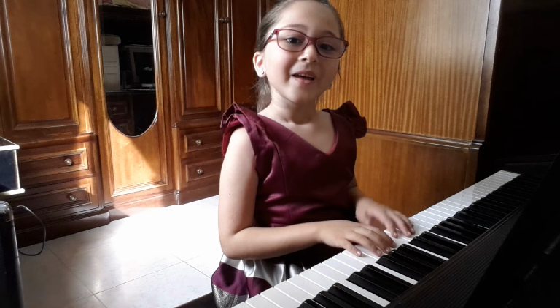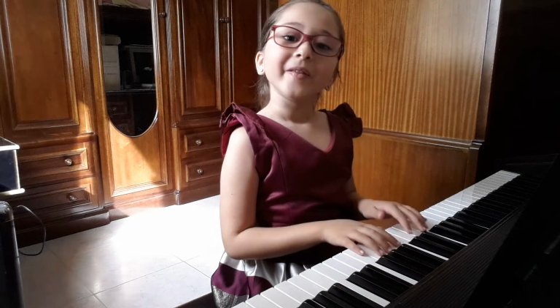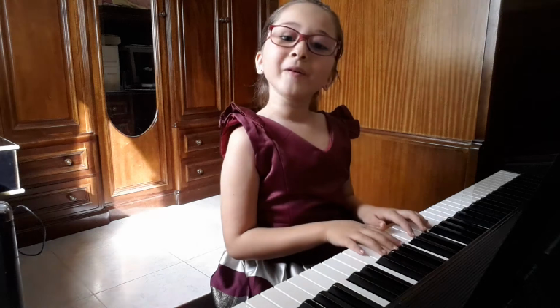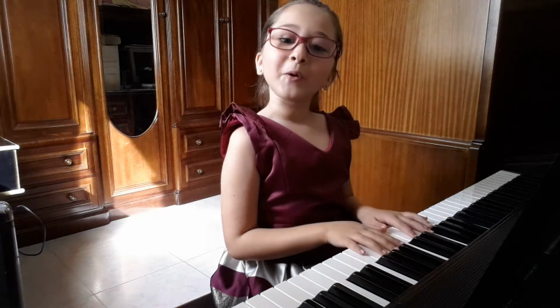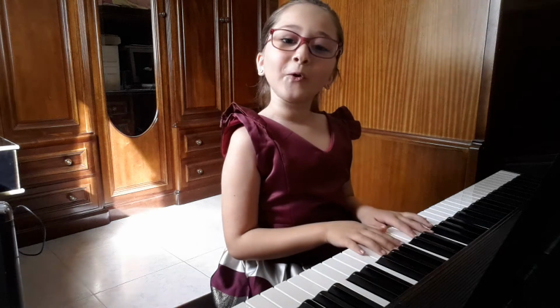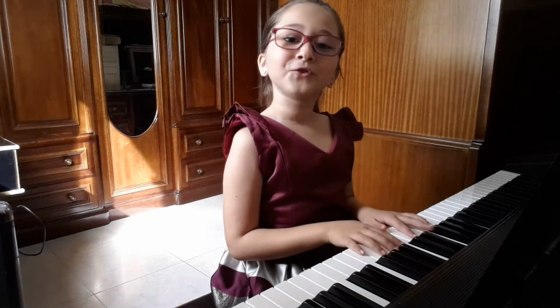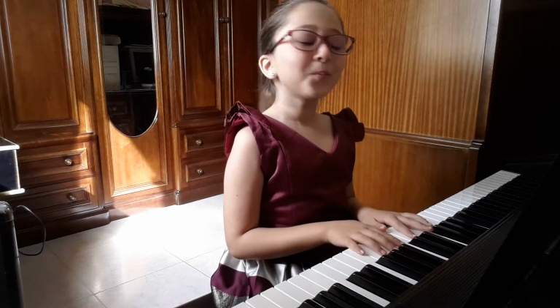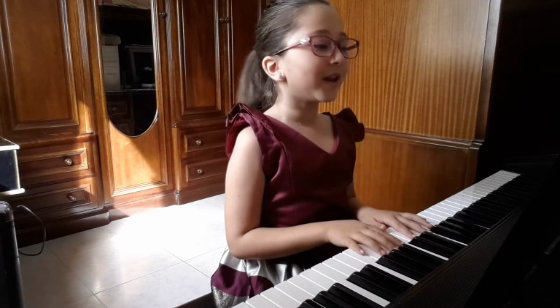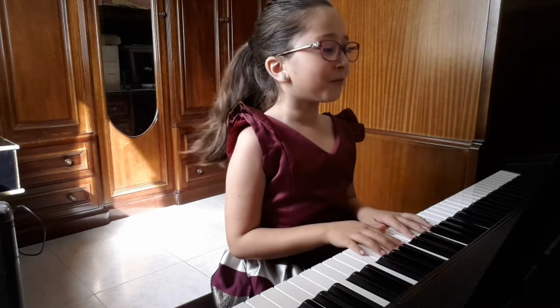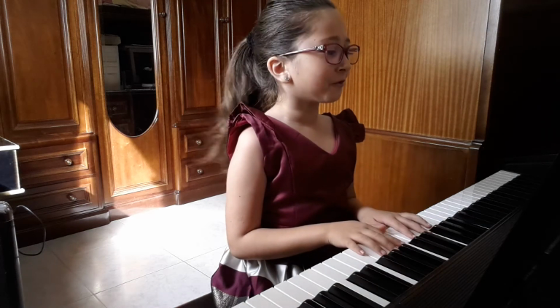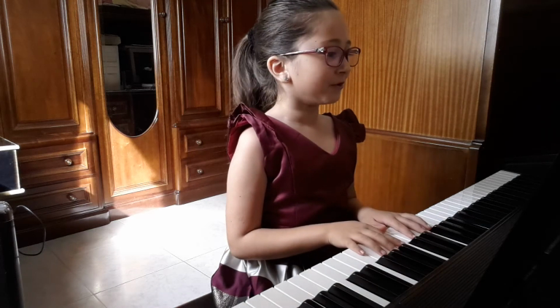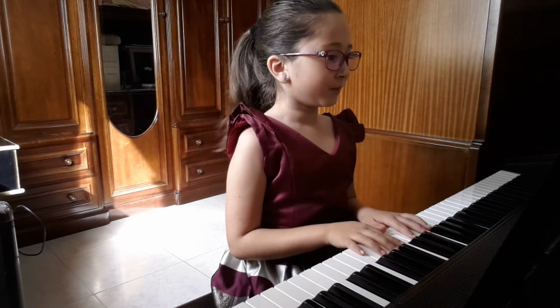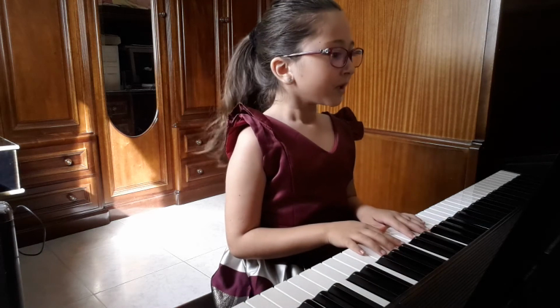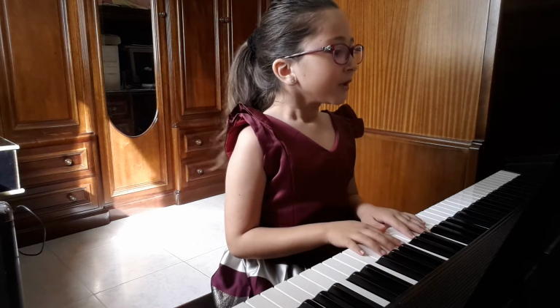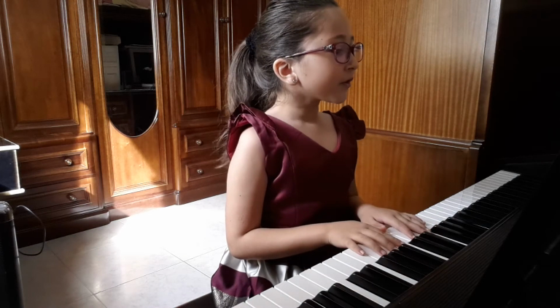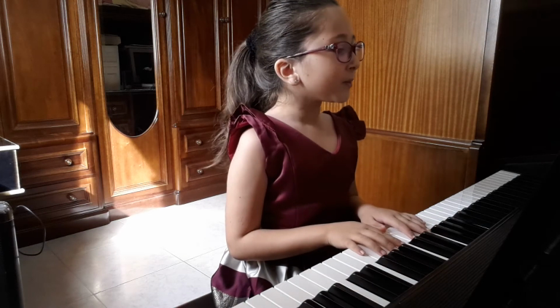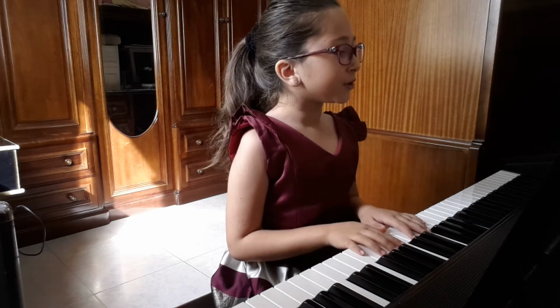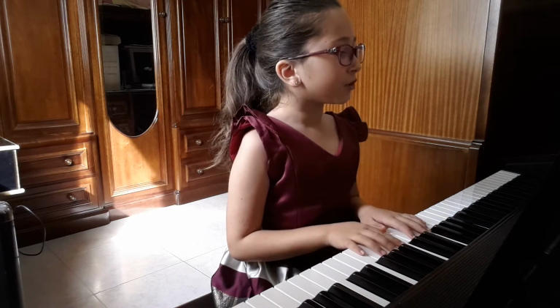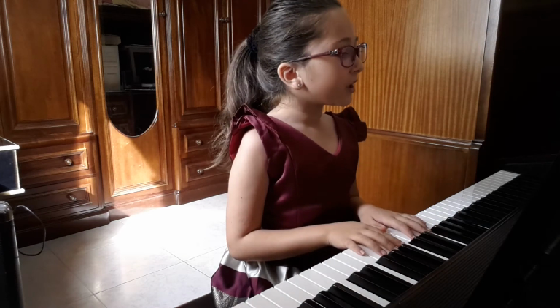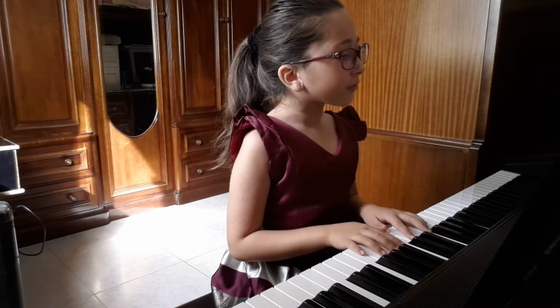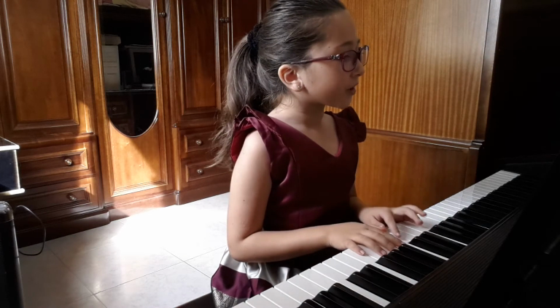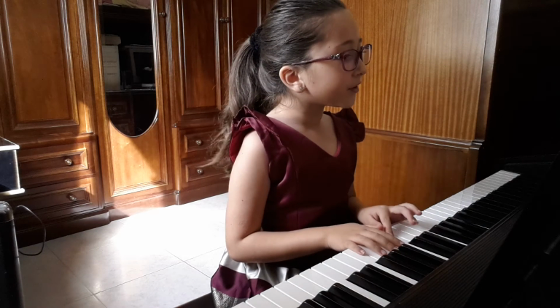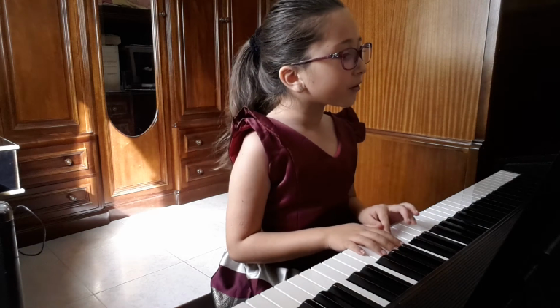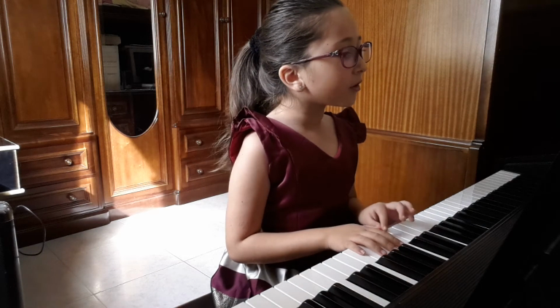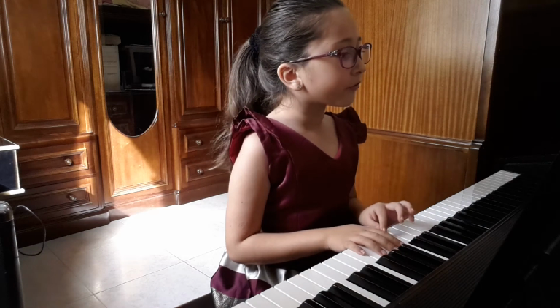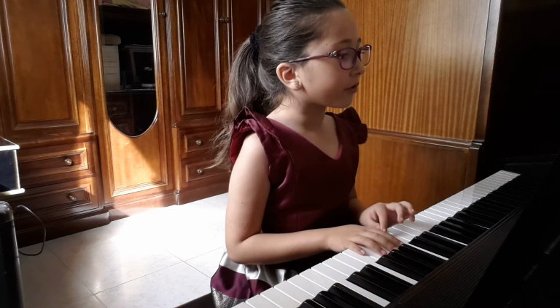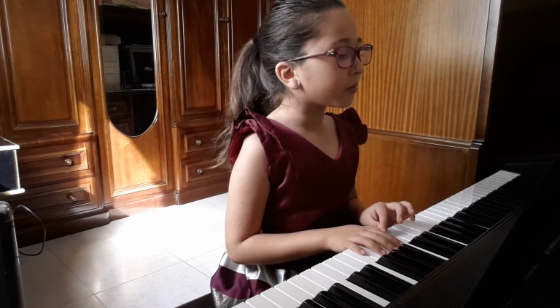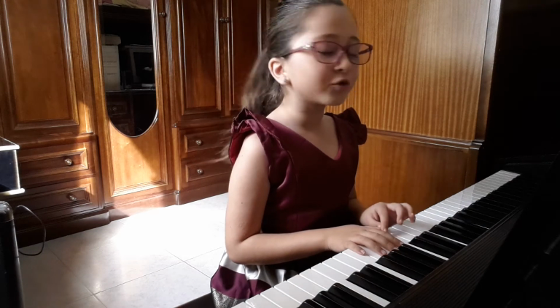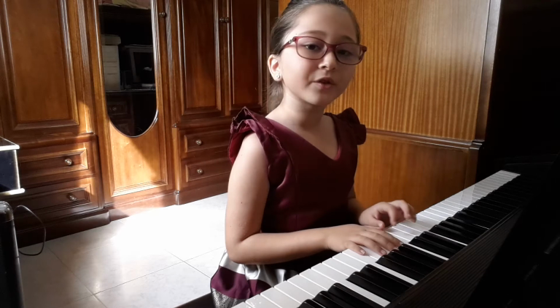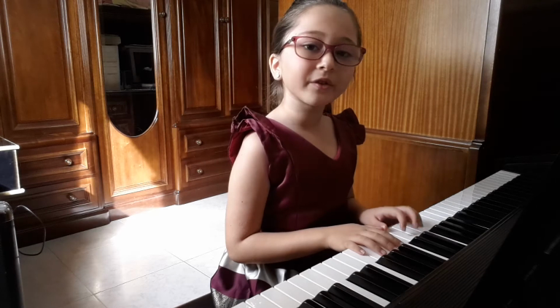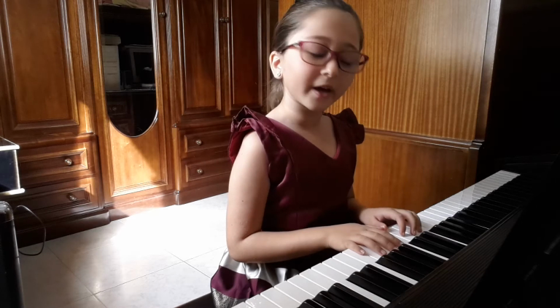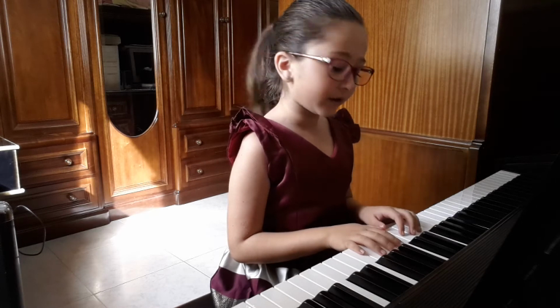Now I'm going to play for you C major hands together, contrary motion scale.